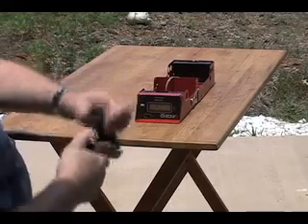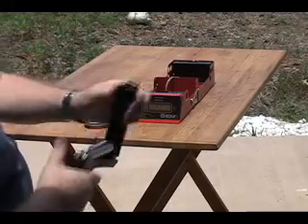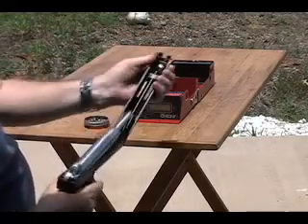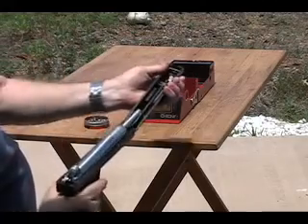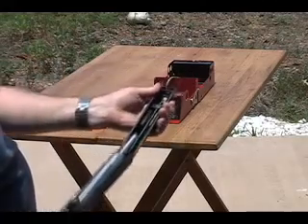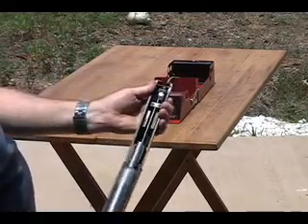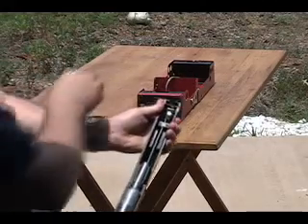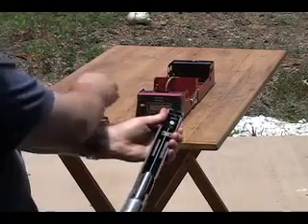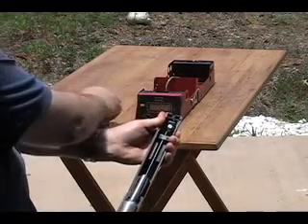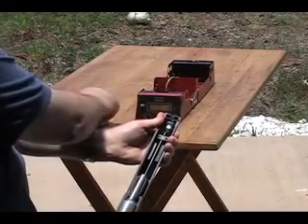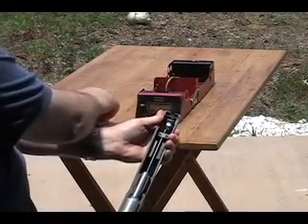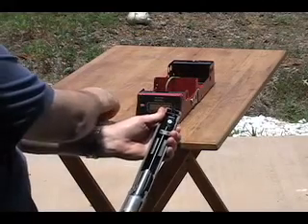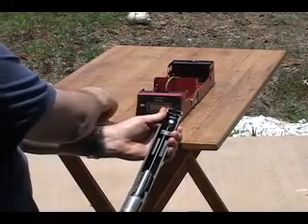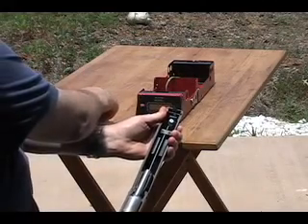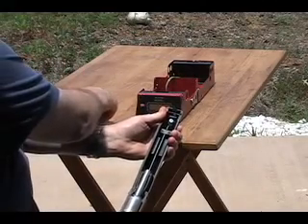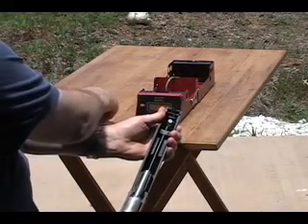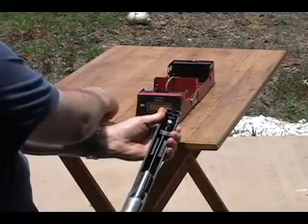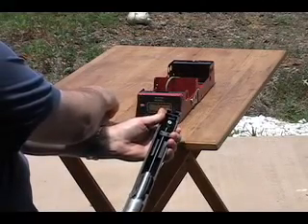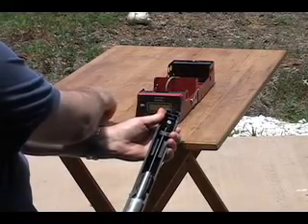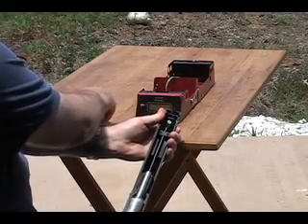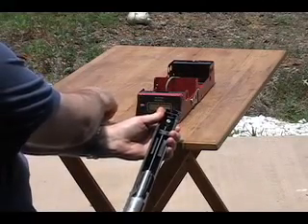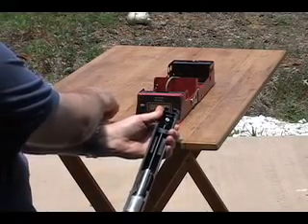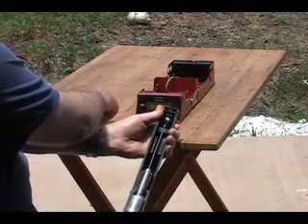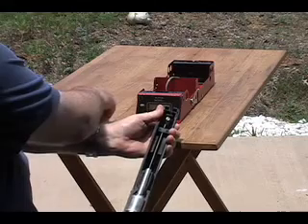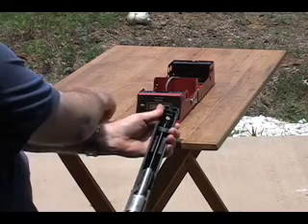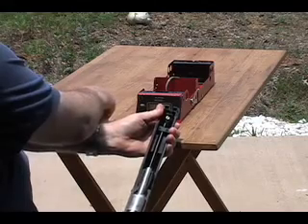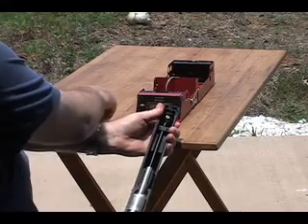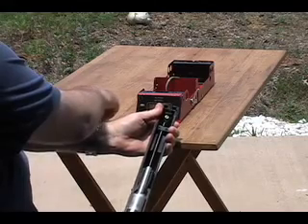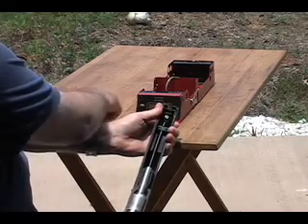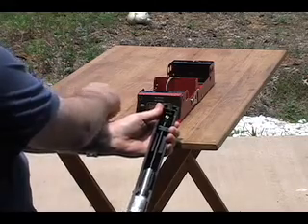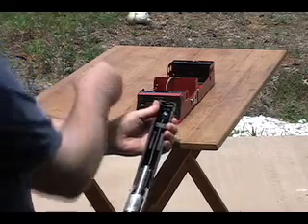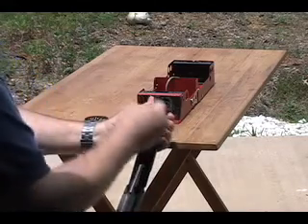Now I have to load my gun. This is a Beeman P3. It actually takes longer to load the gun than it does to get the chrony up and running.